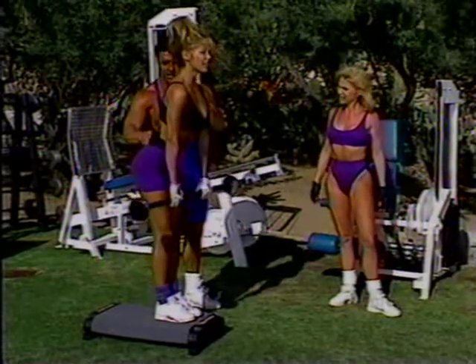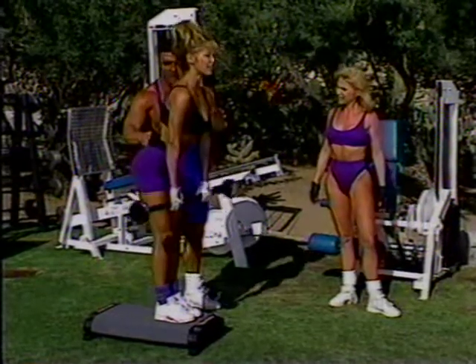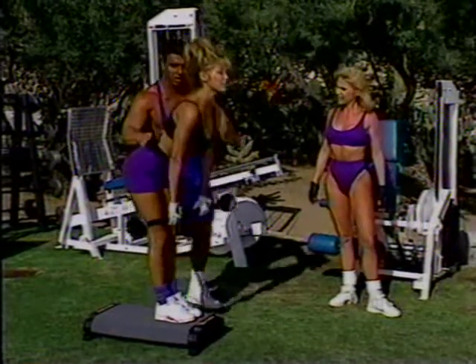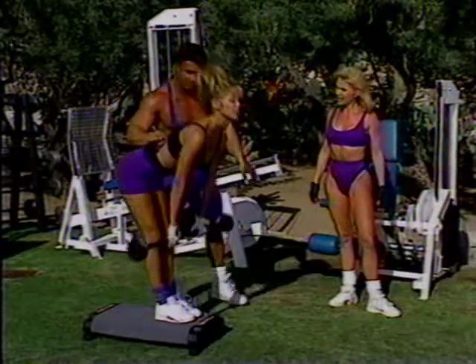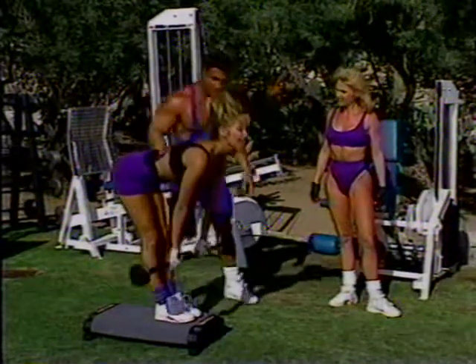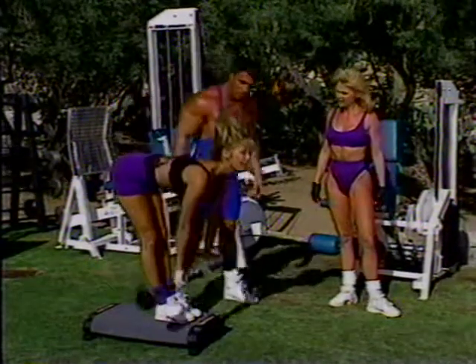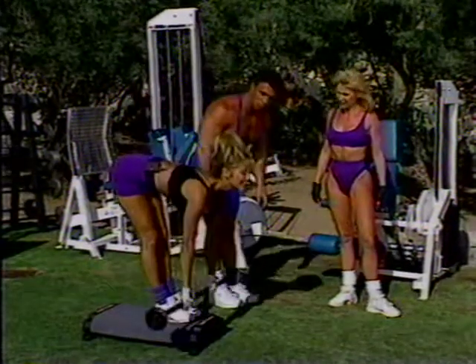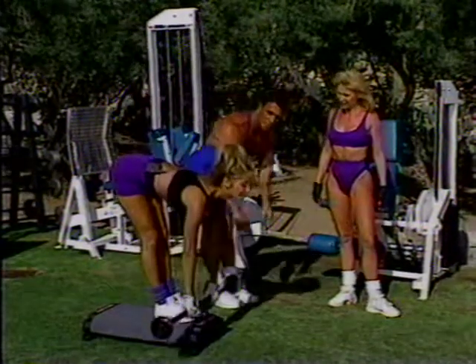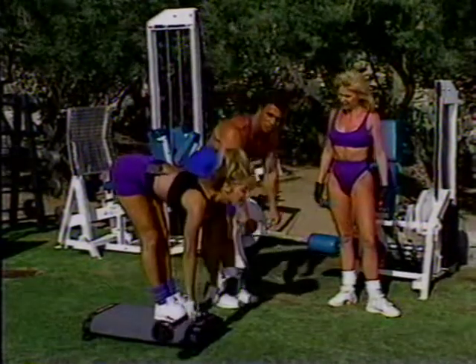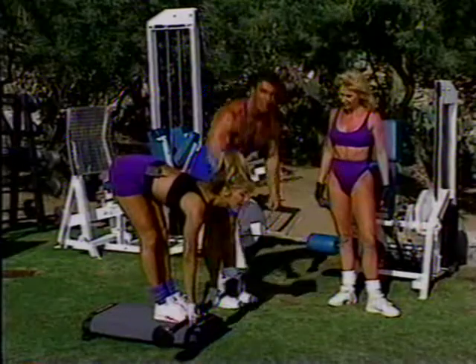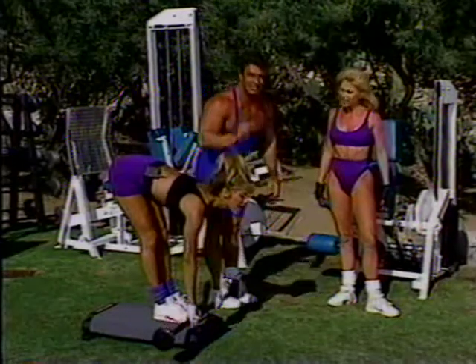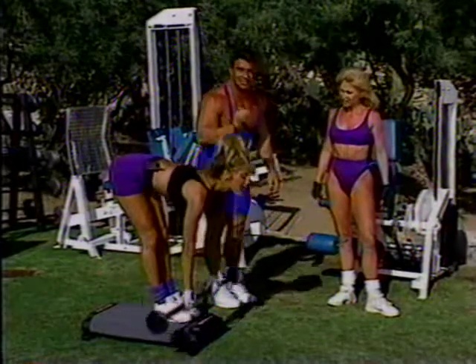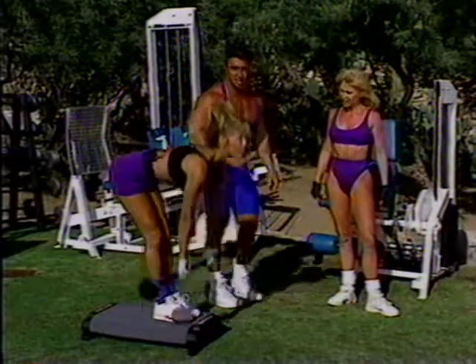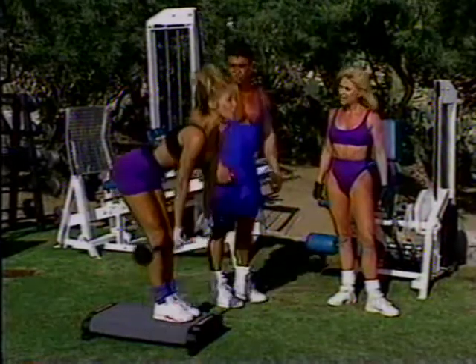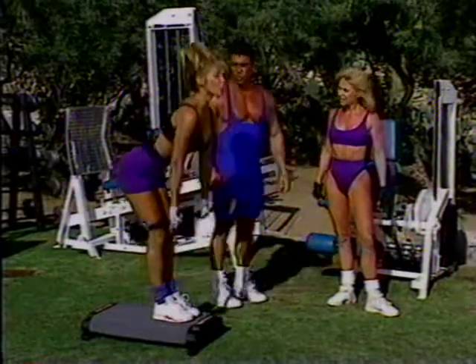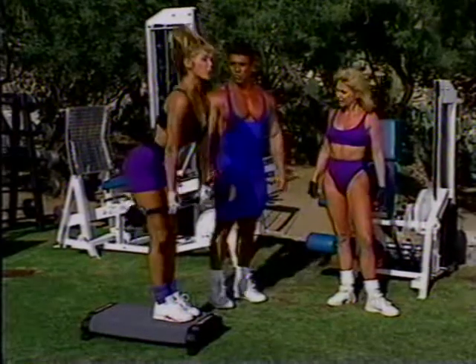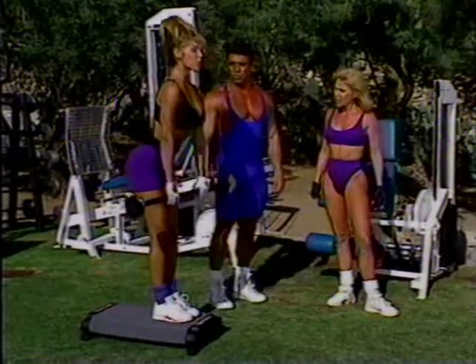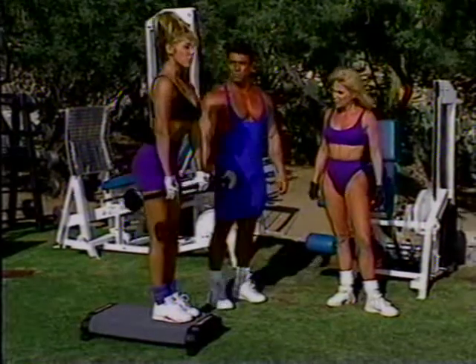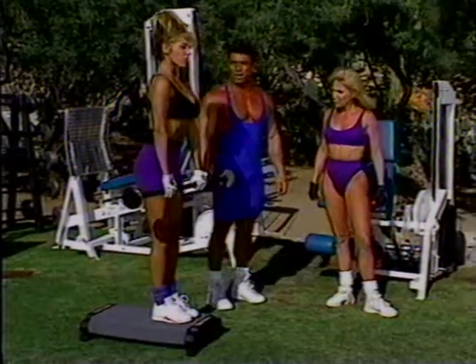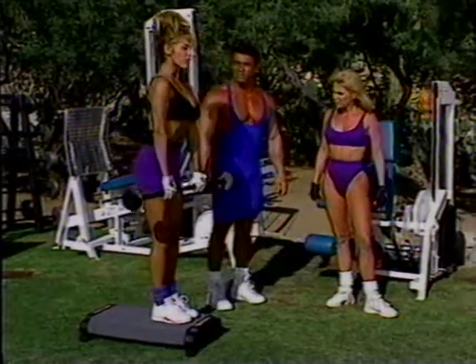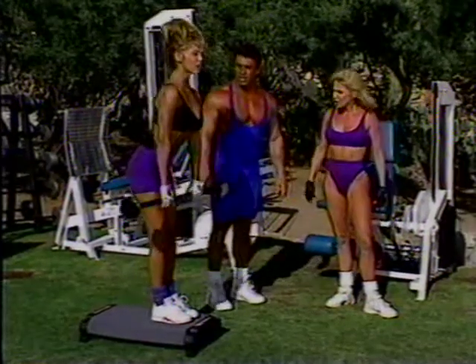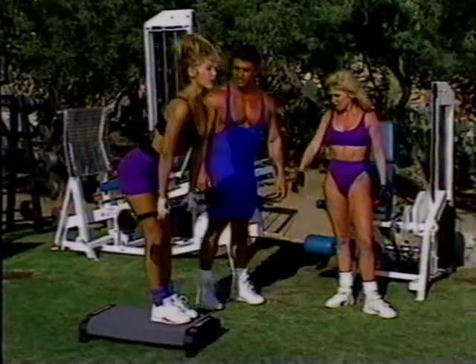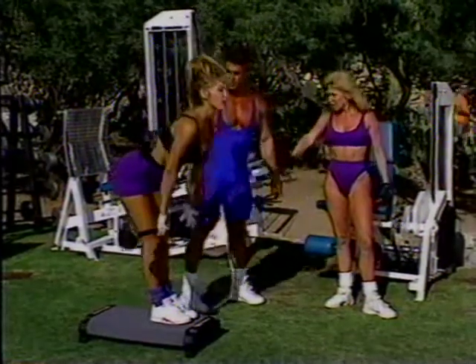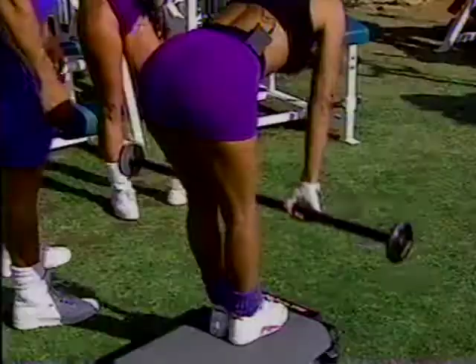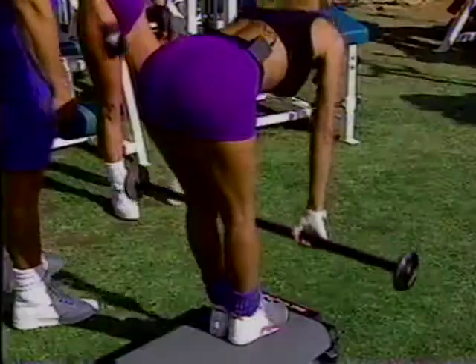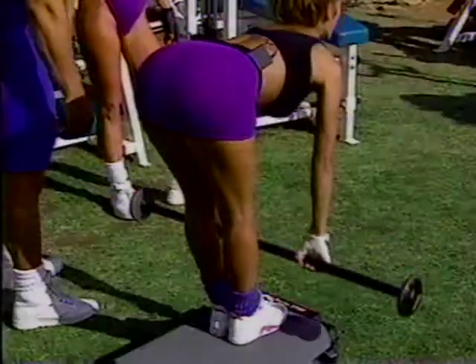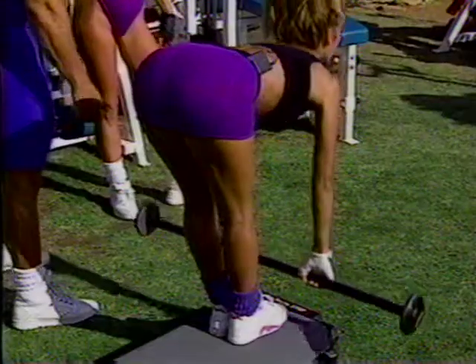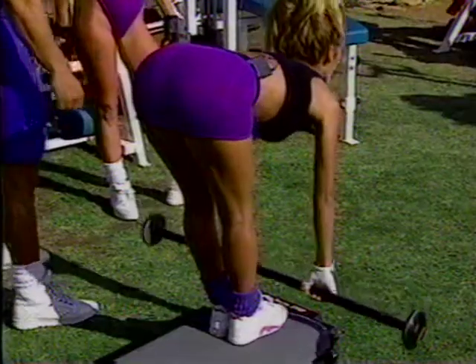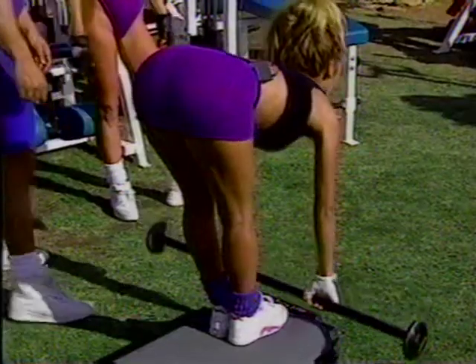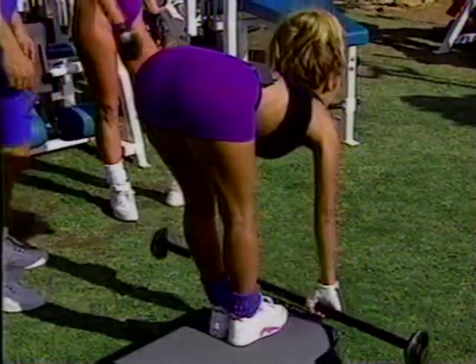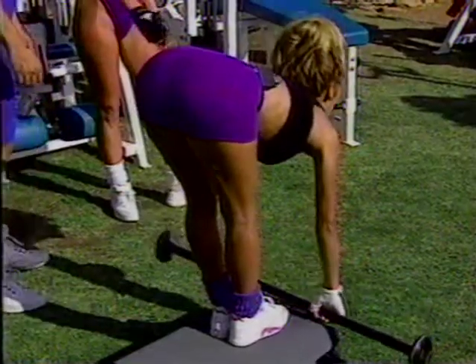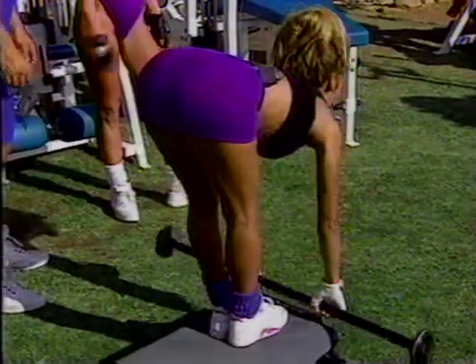Right about there. Stretch nice and slow, smooth. Squeeze the butt. And she has good flexibility — very good flexibility.